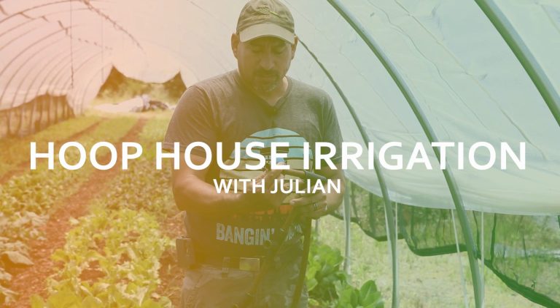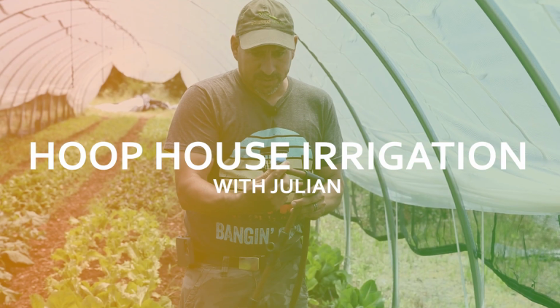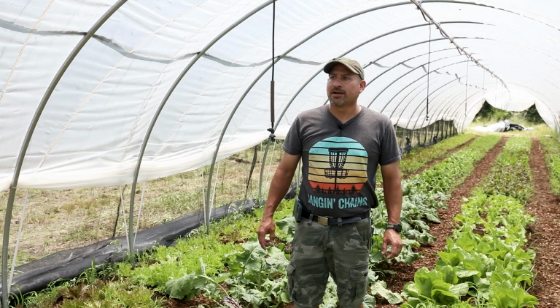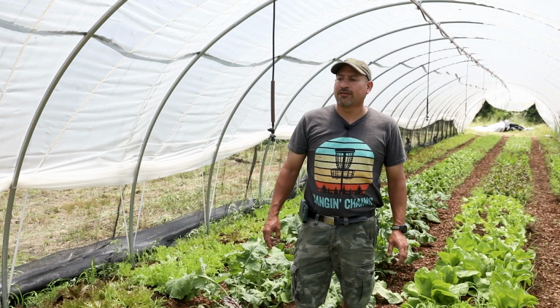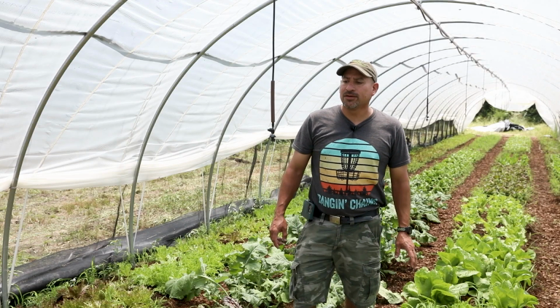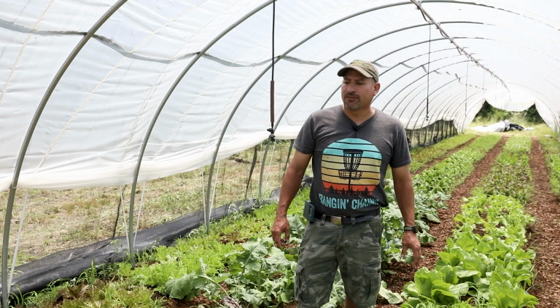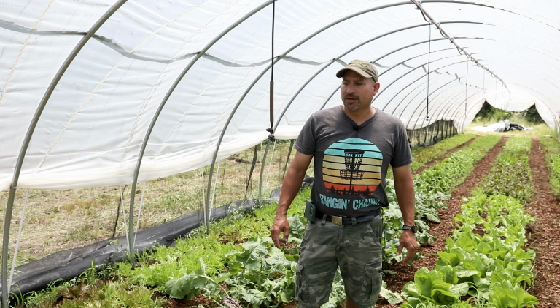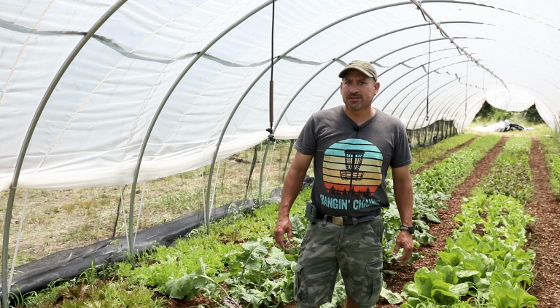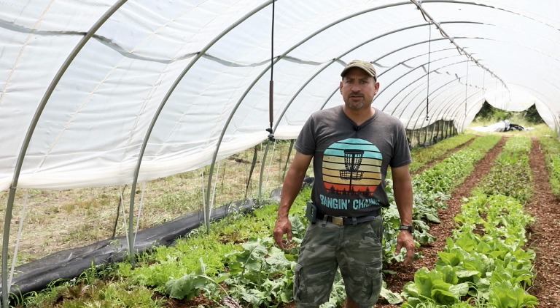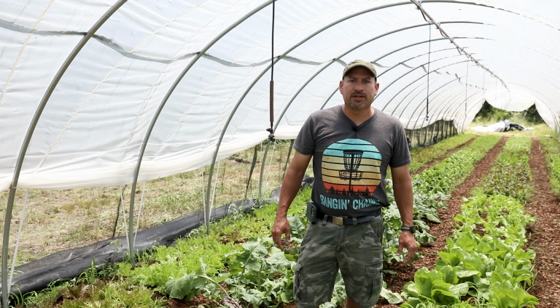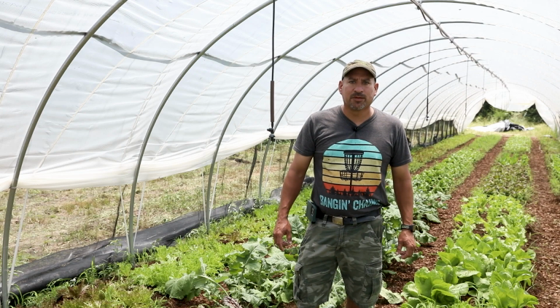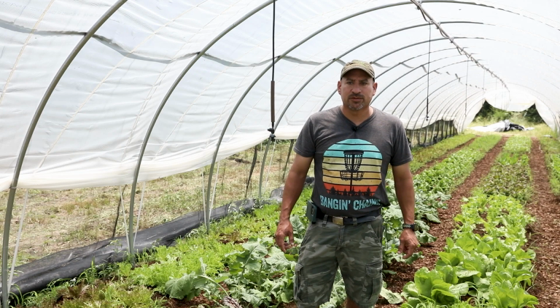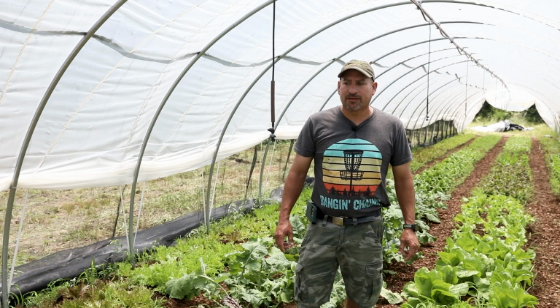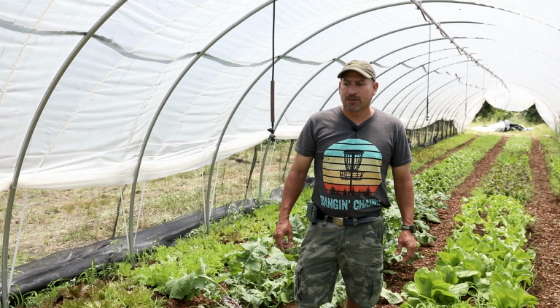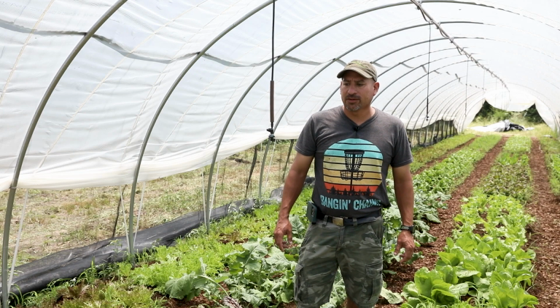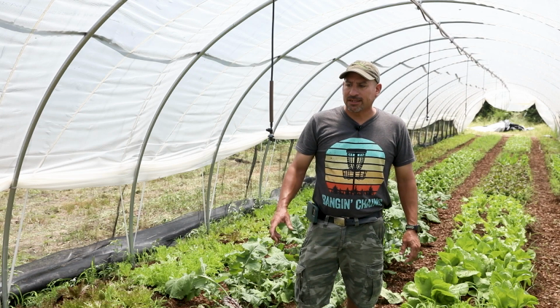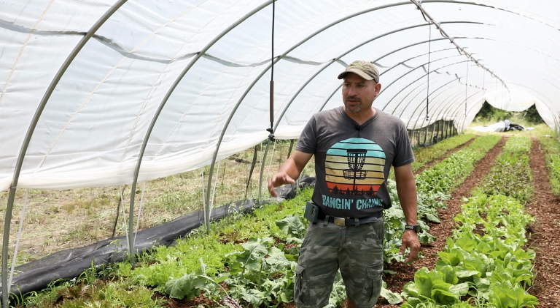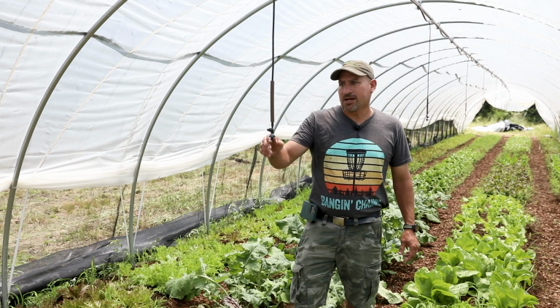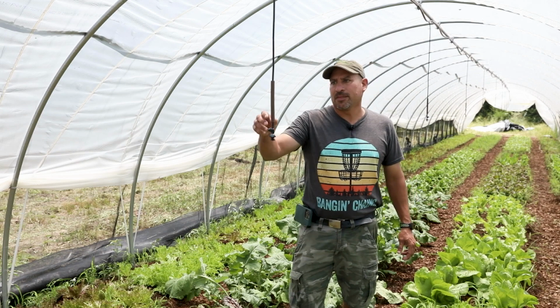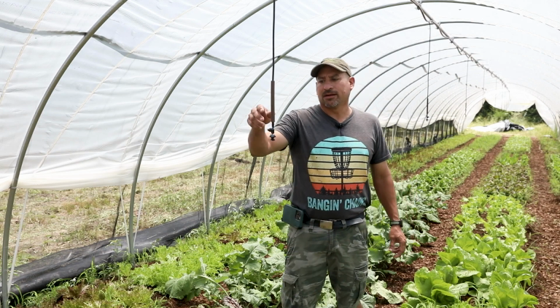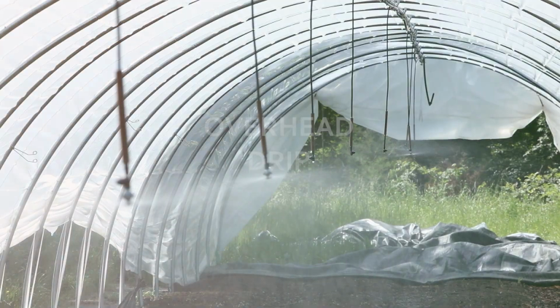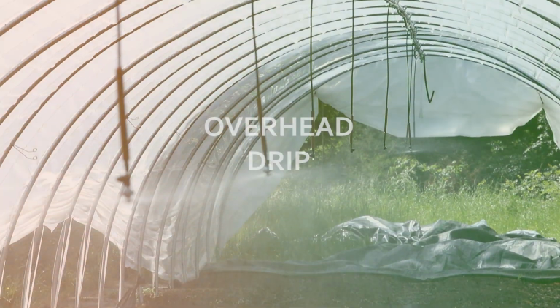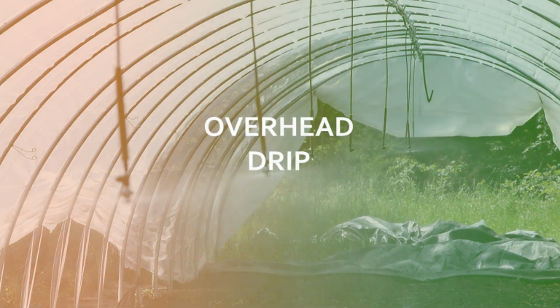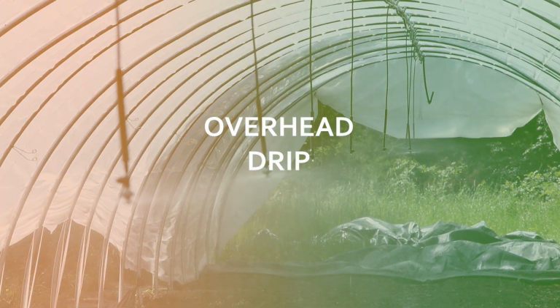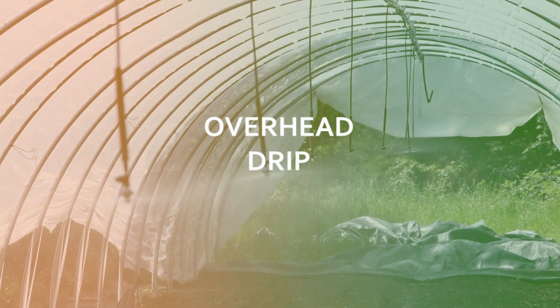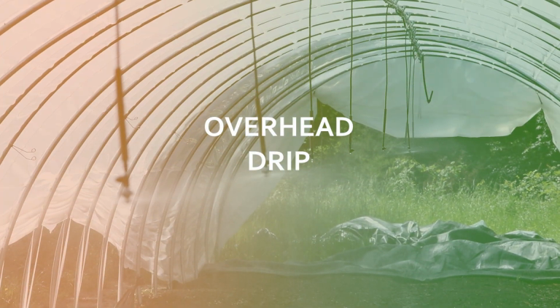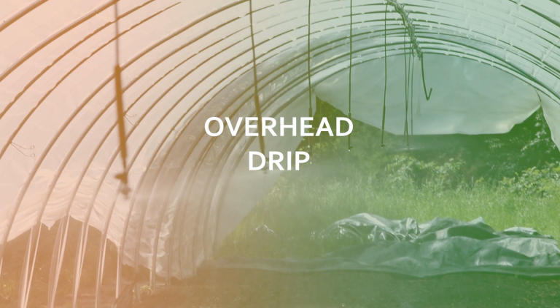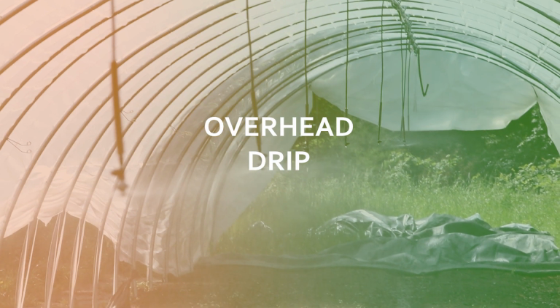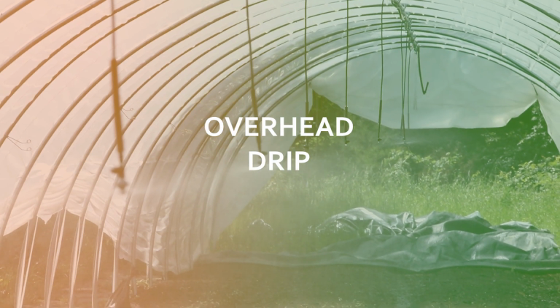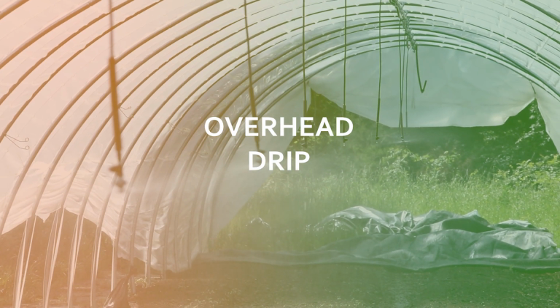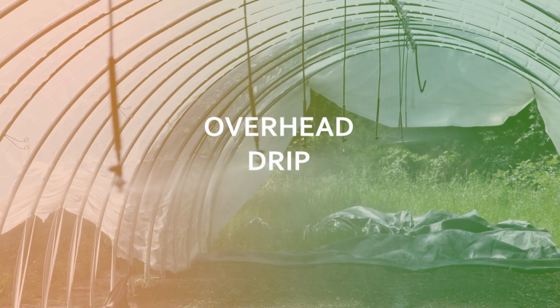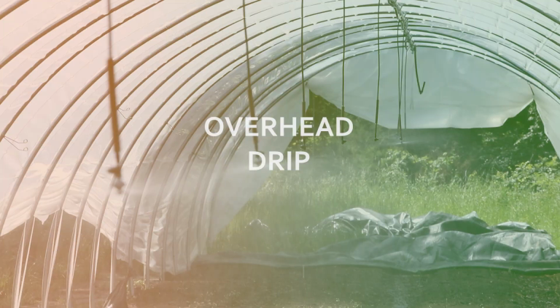Good afternoon everyone, this is Julian with Bootstrap Farmer. Today we're going to talk about our new overhead drip system.